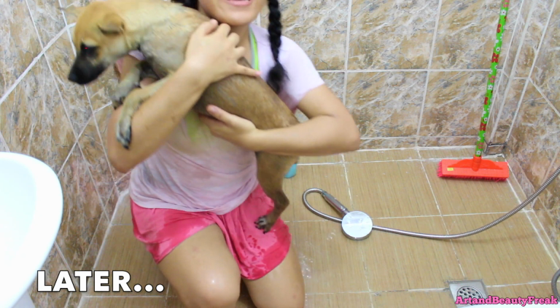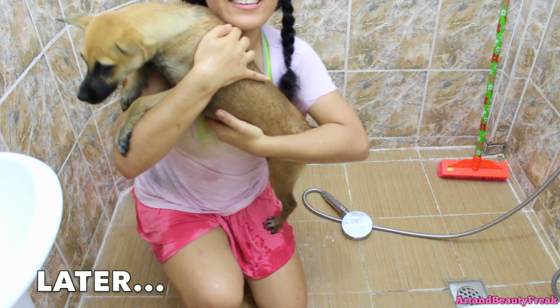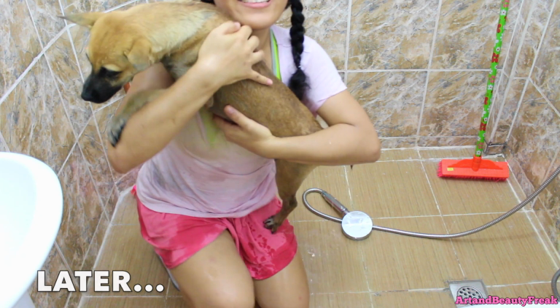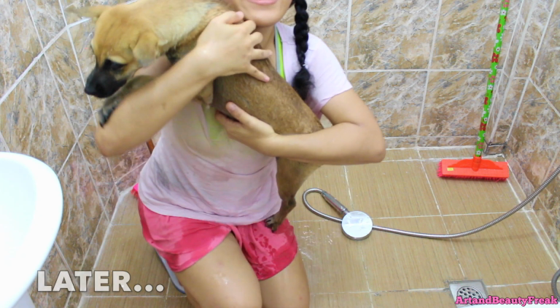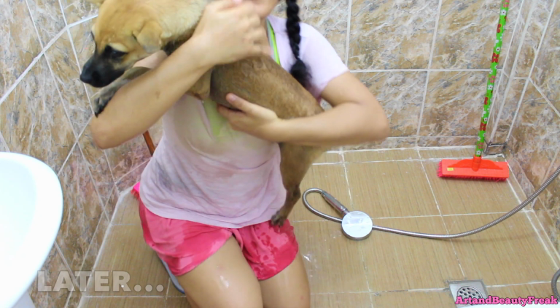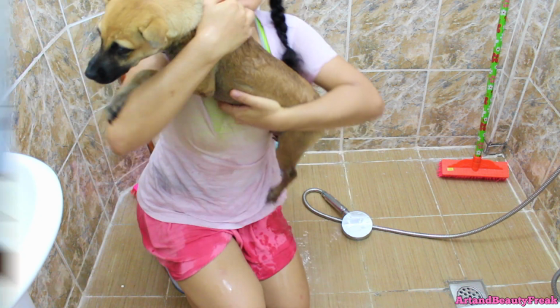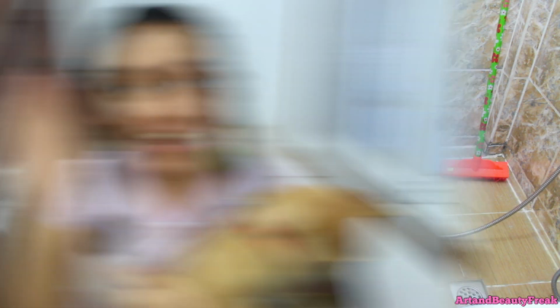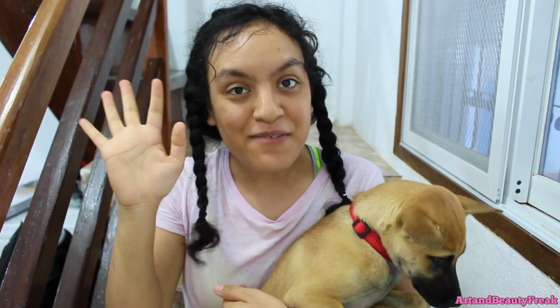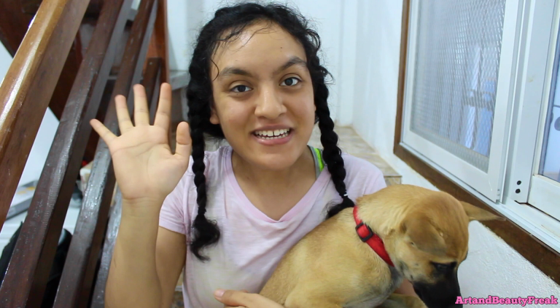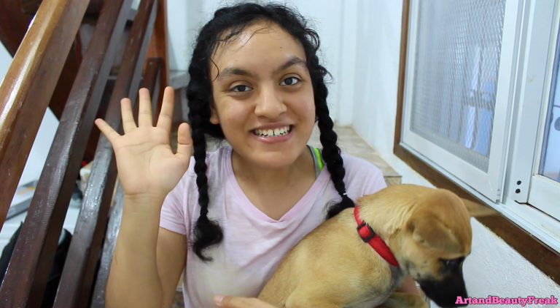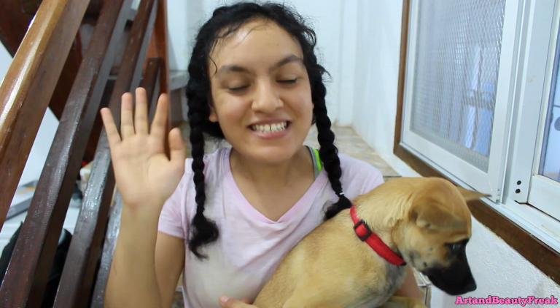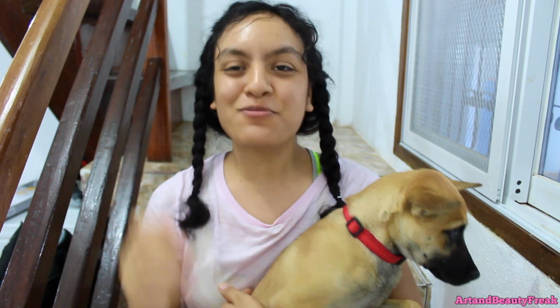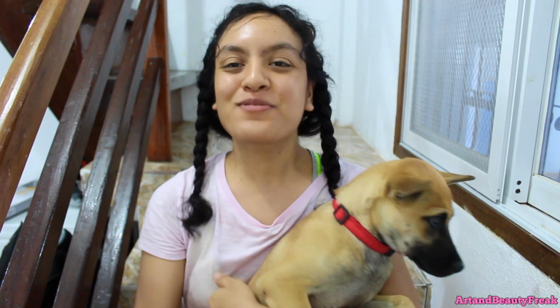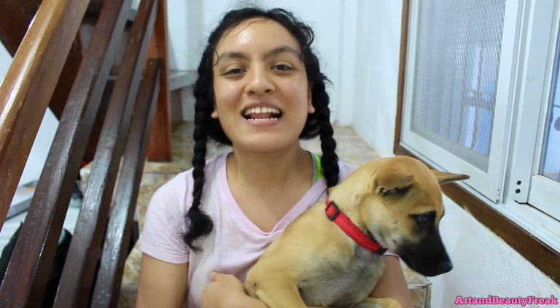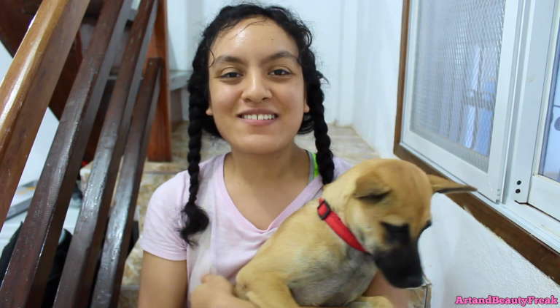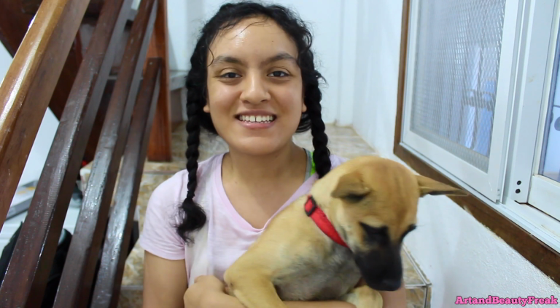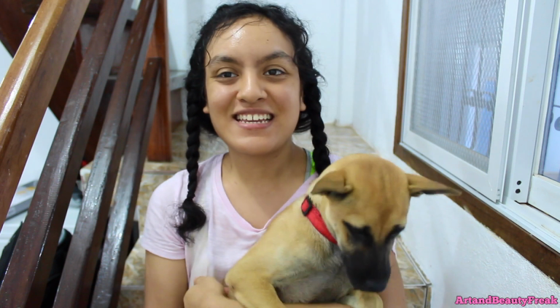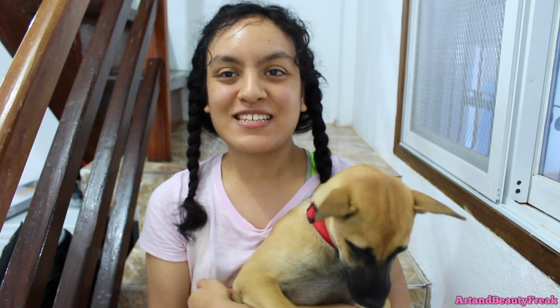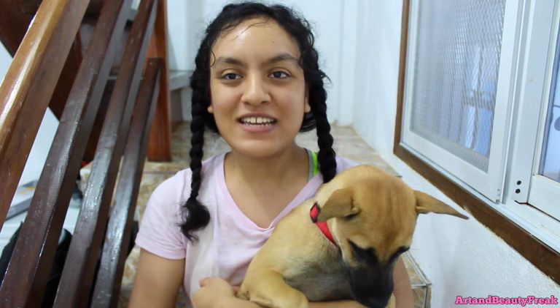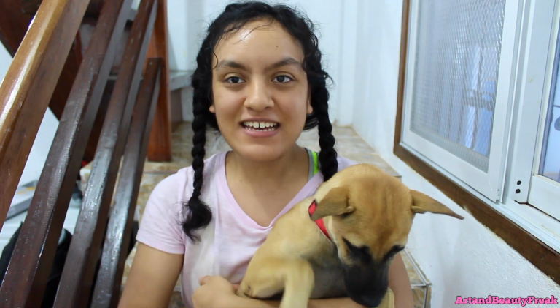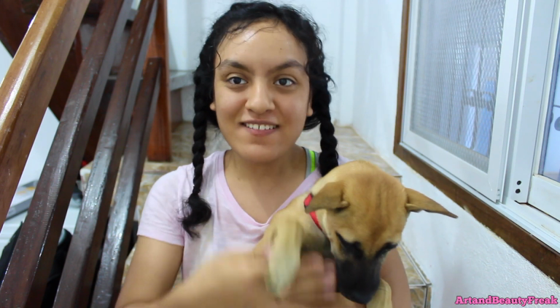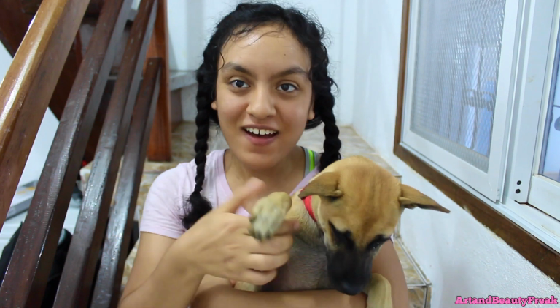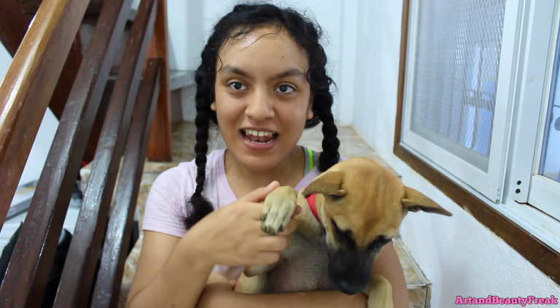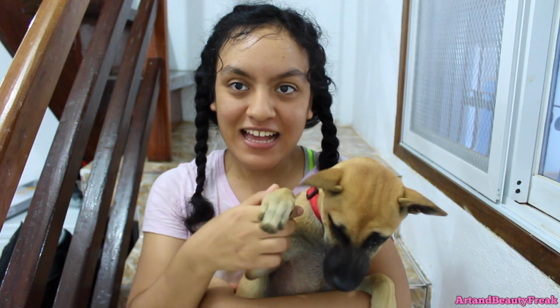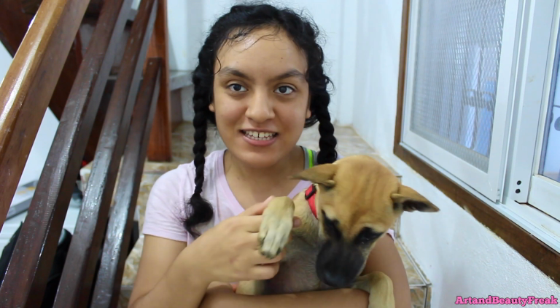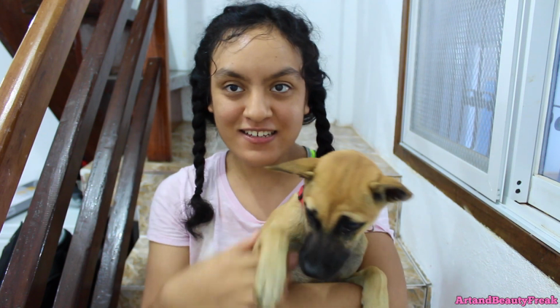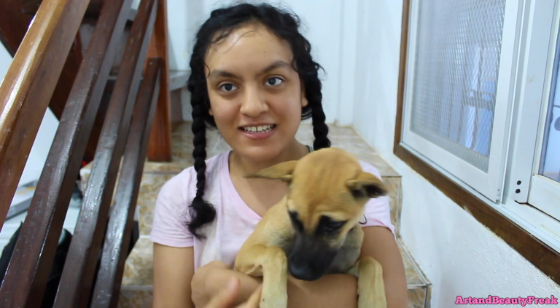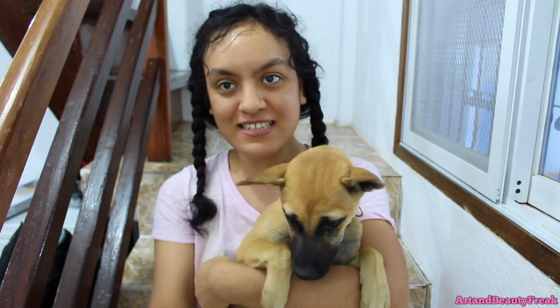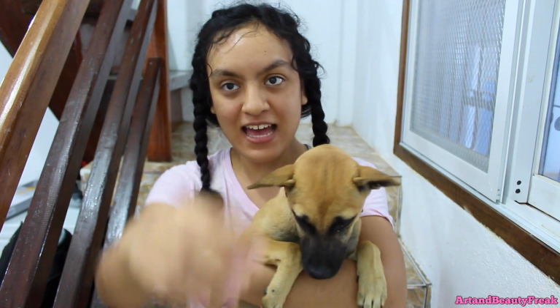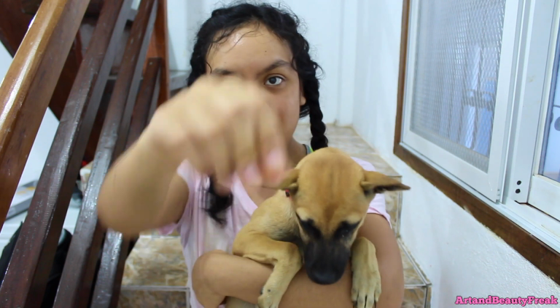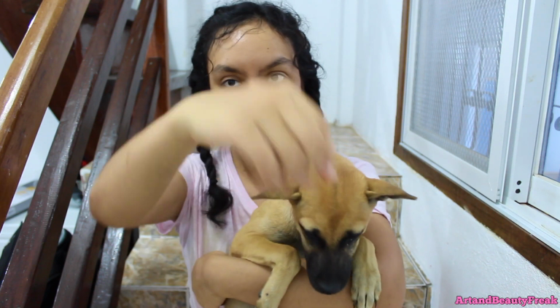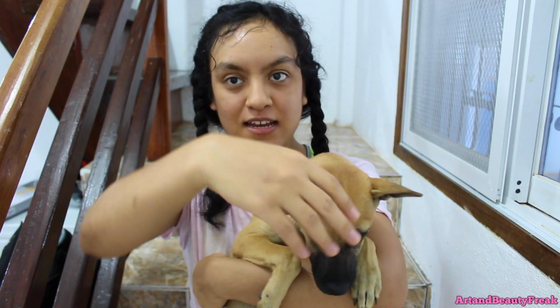Hola amigos, welcome to today's video. Hola Newt, say hi everyone.